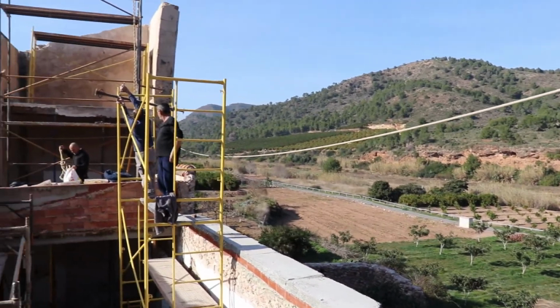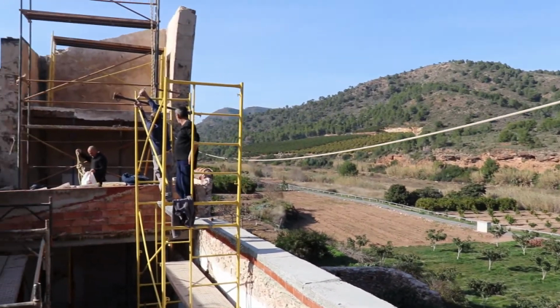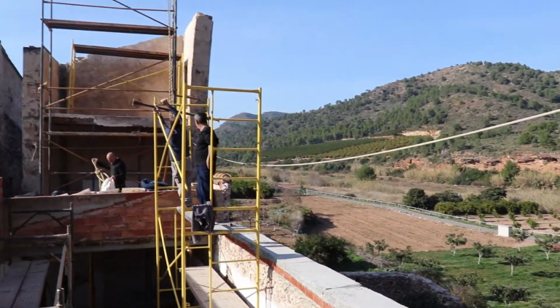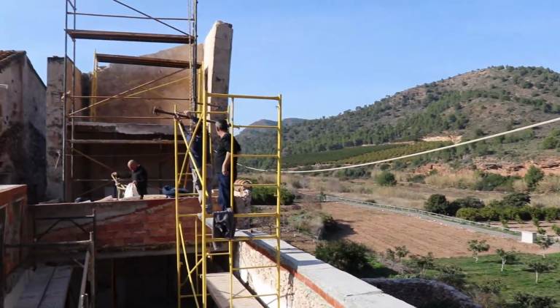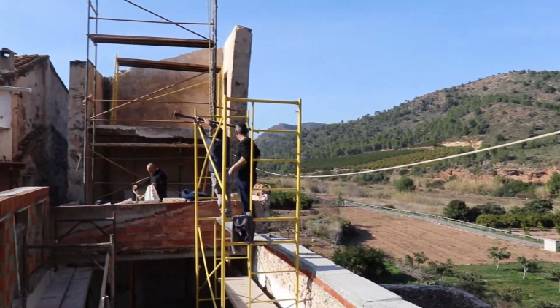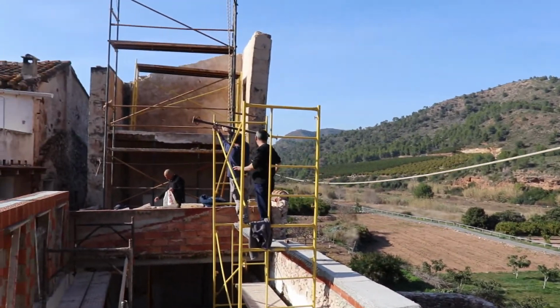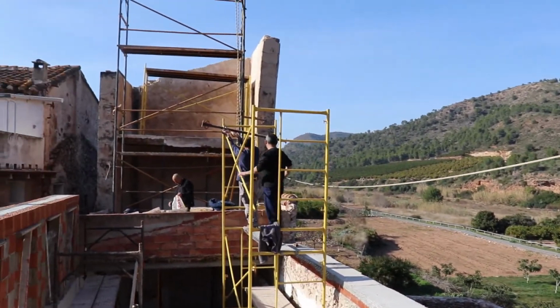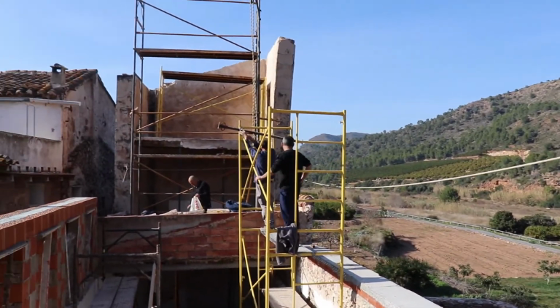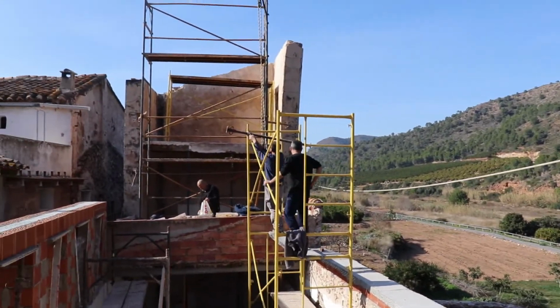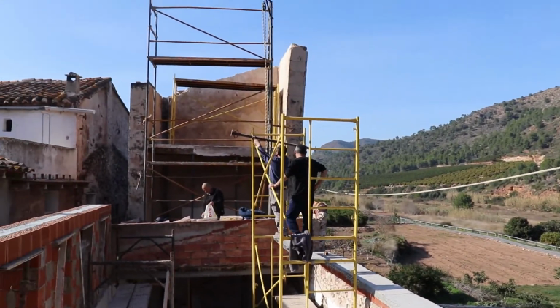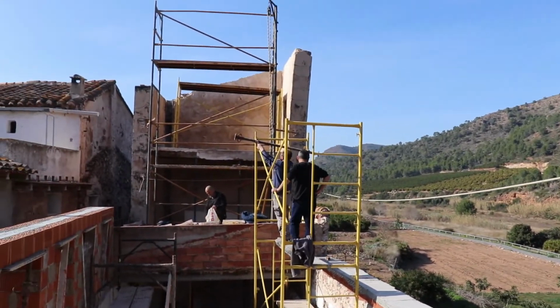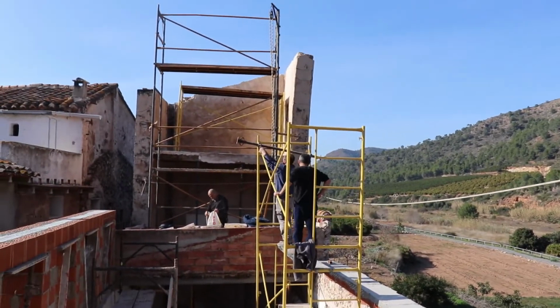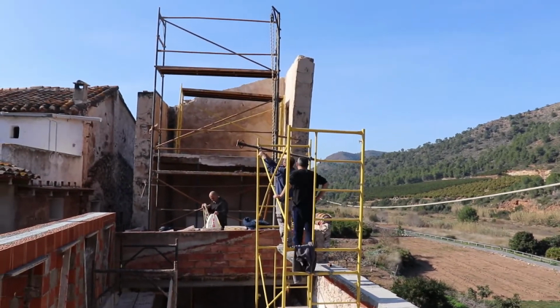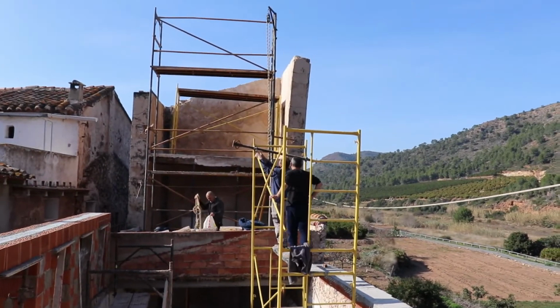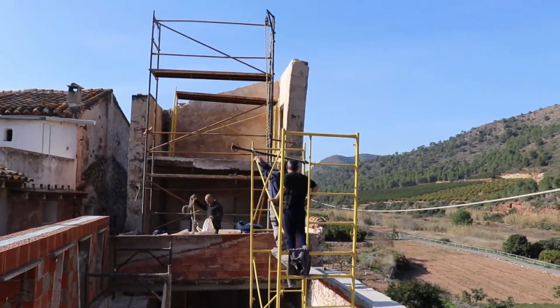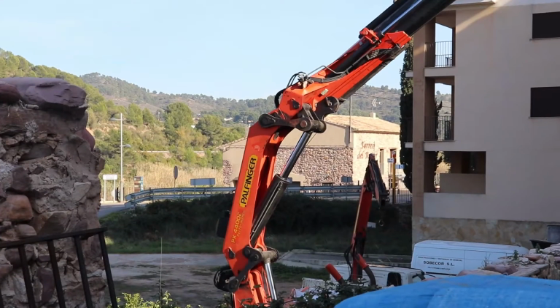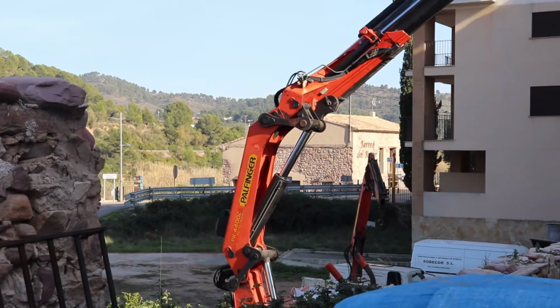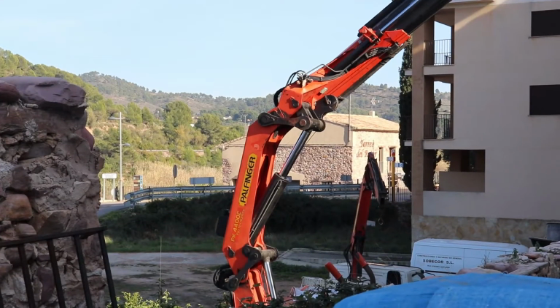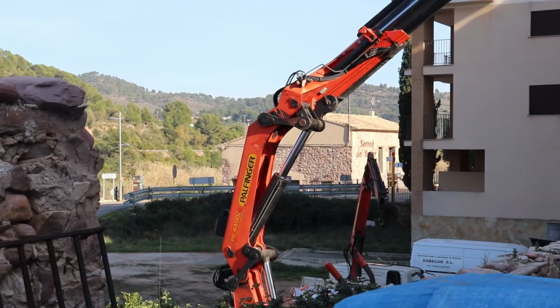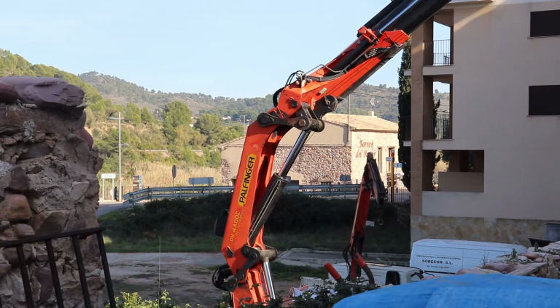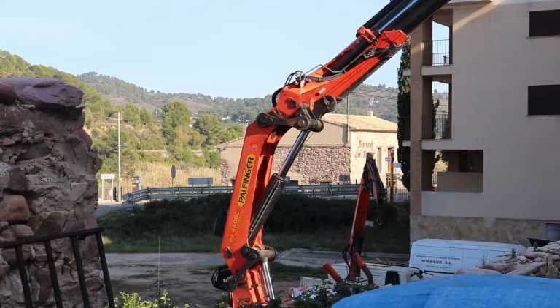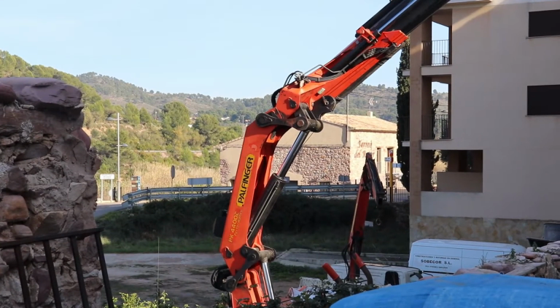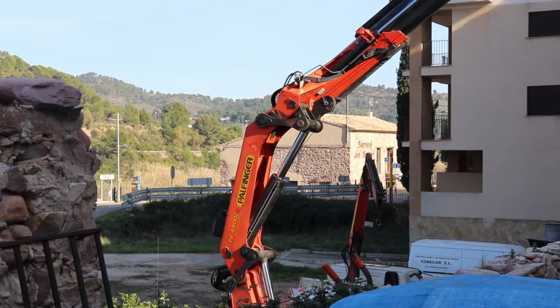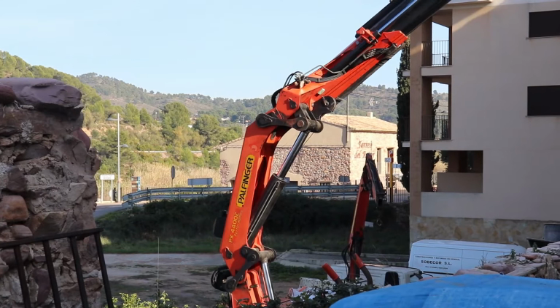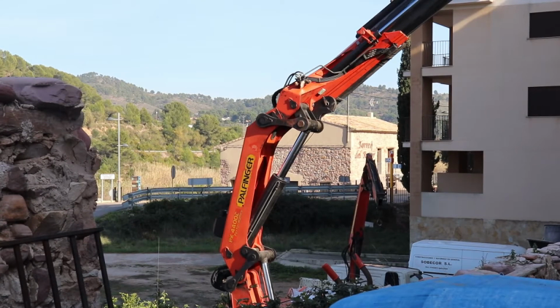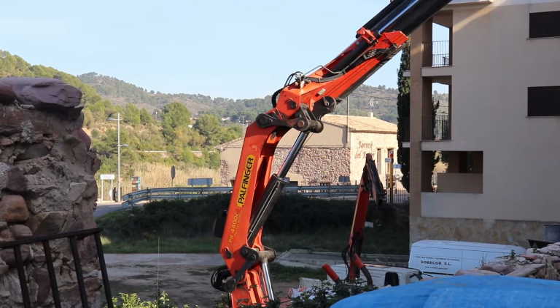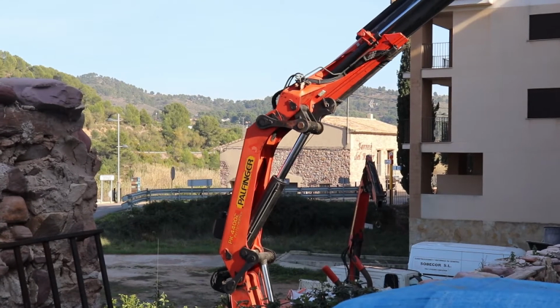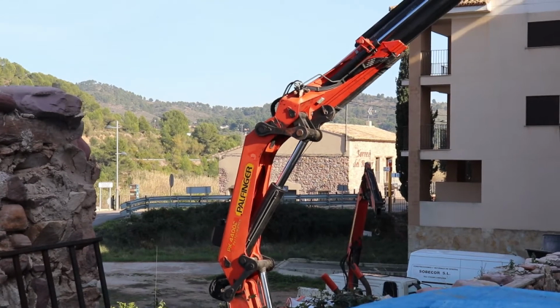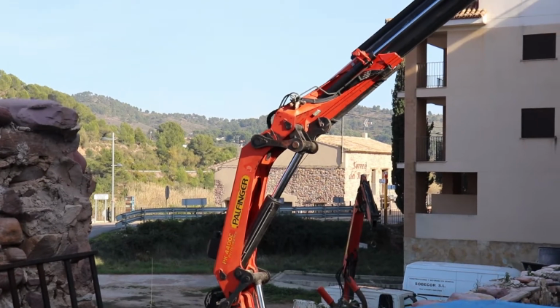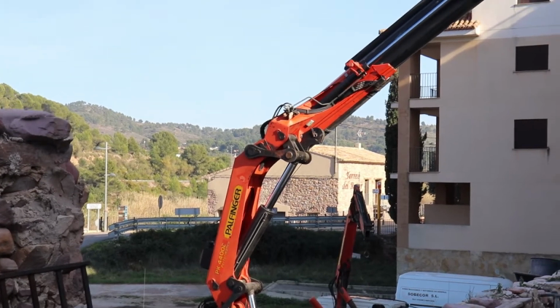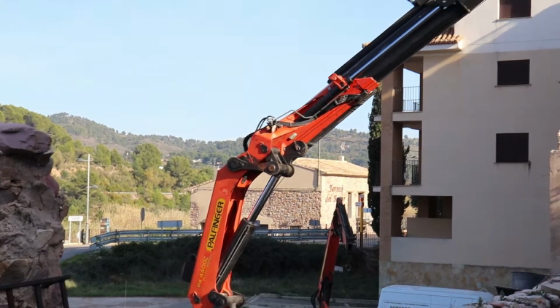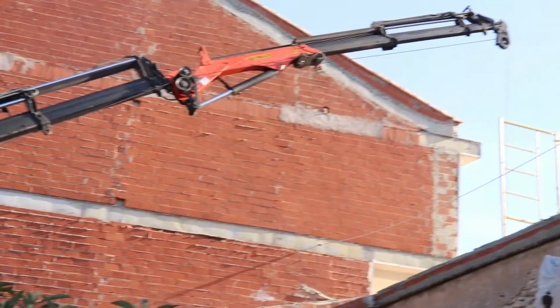You'll see the roof go on and the leaning tower gets repaired. Hopefully it will stop it leaning anymore.